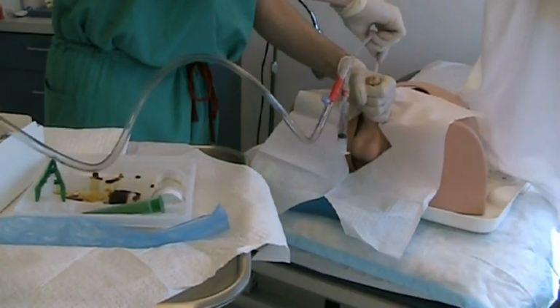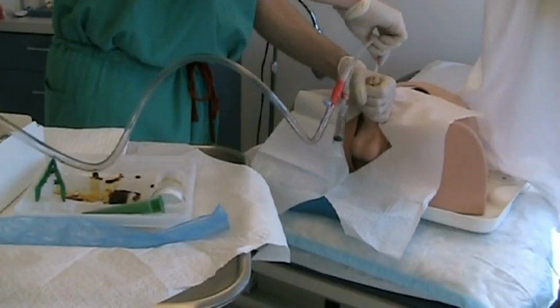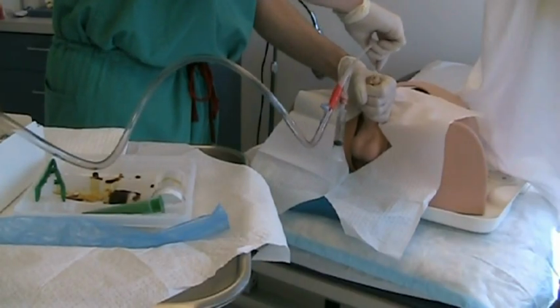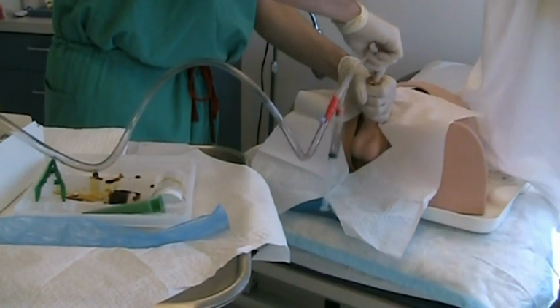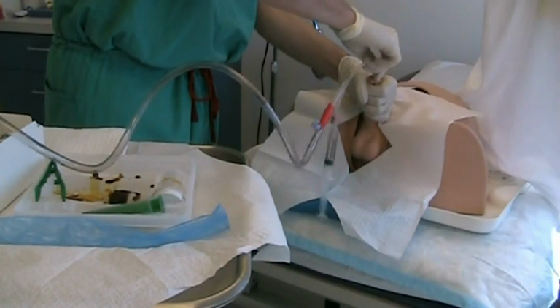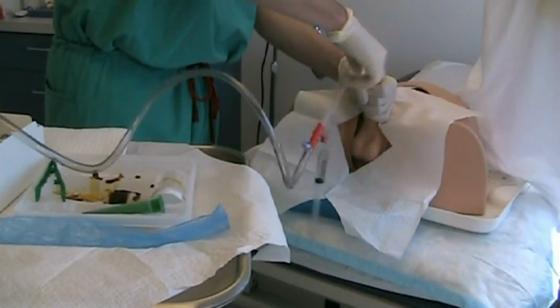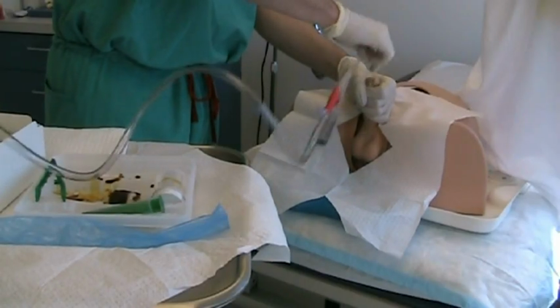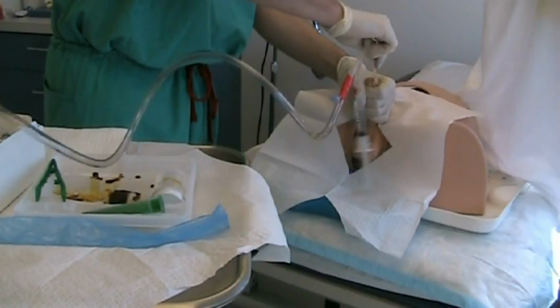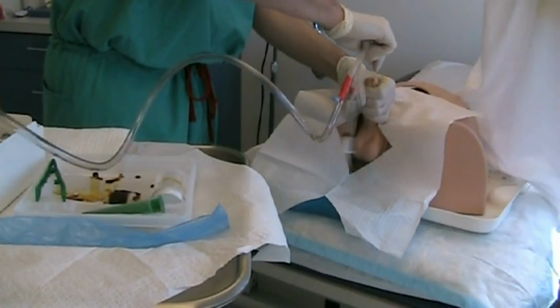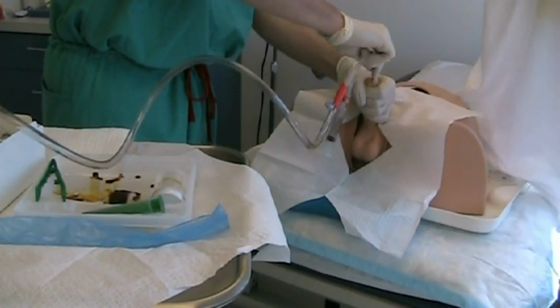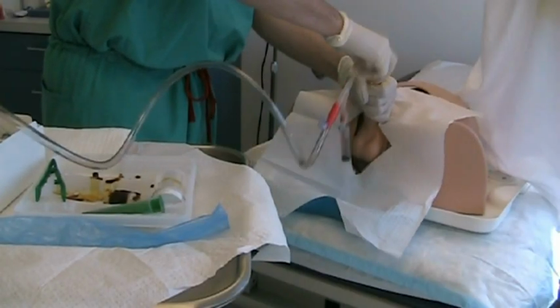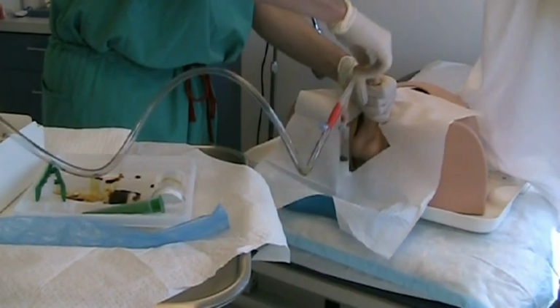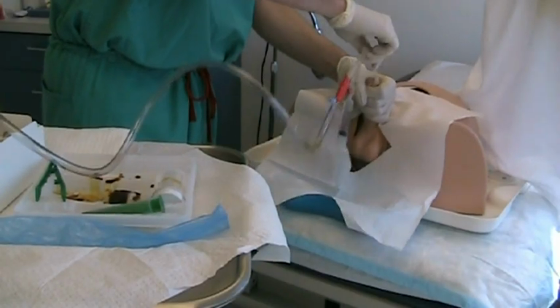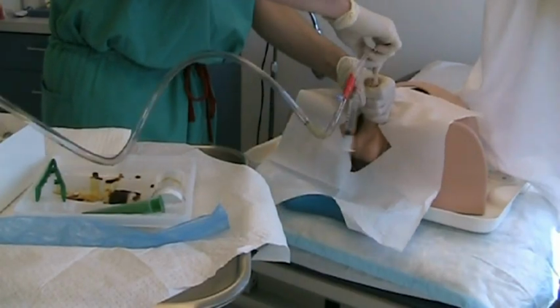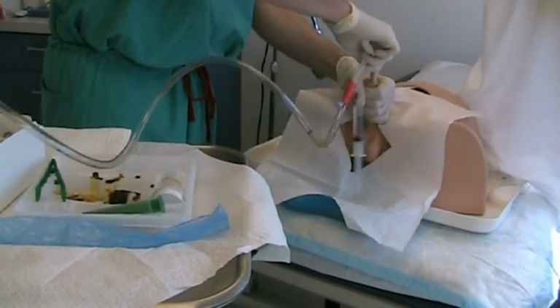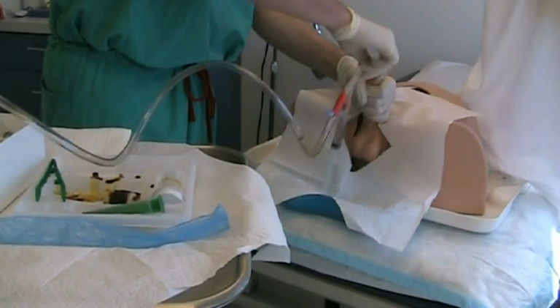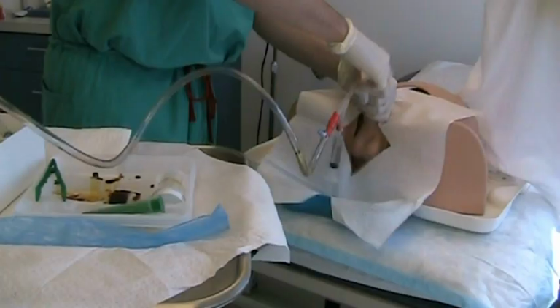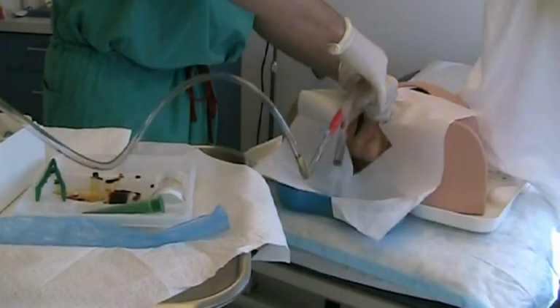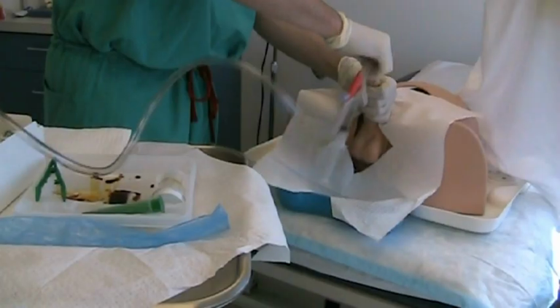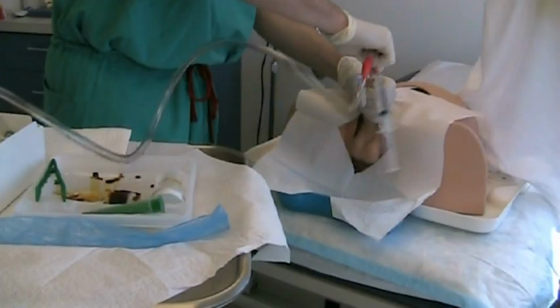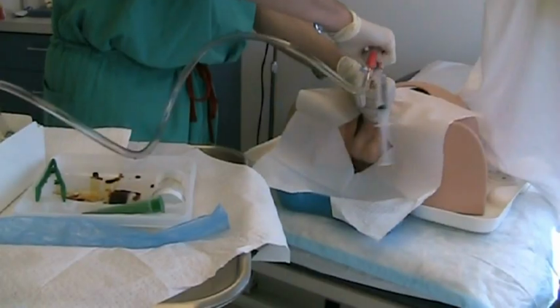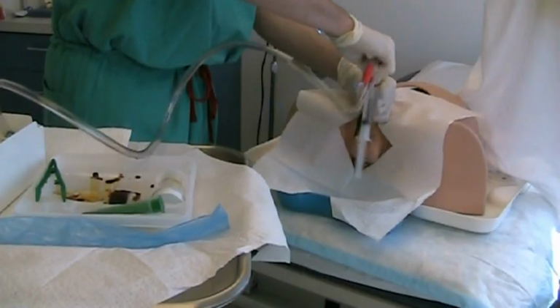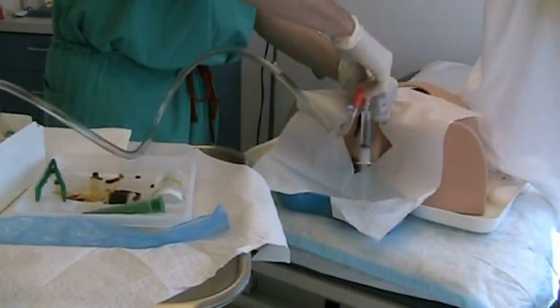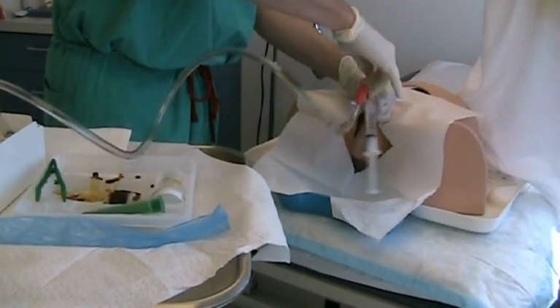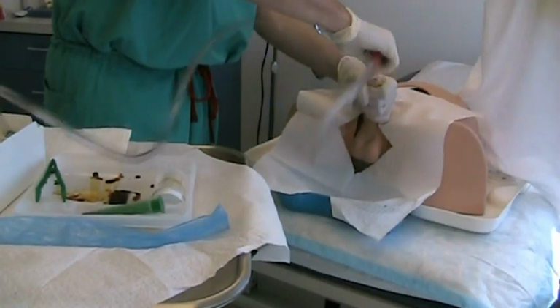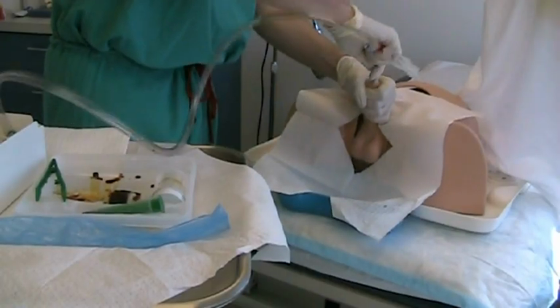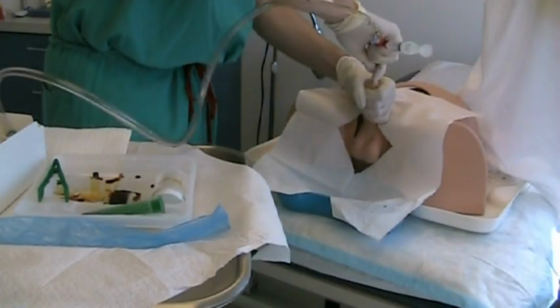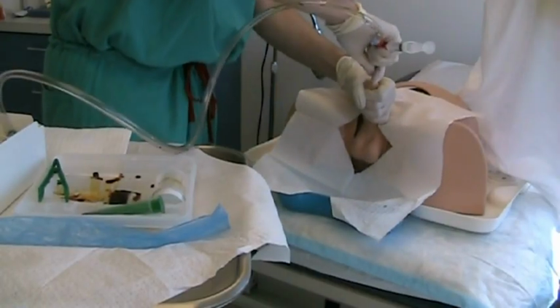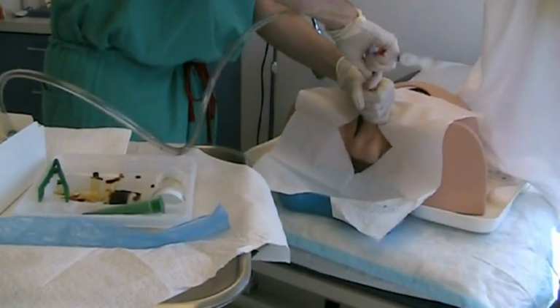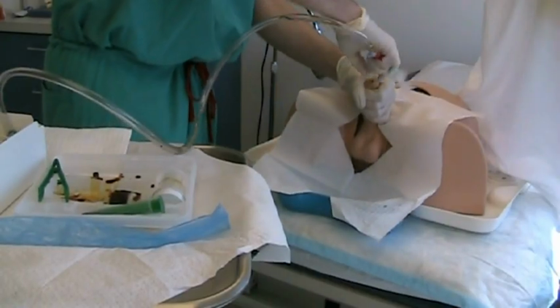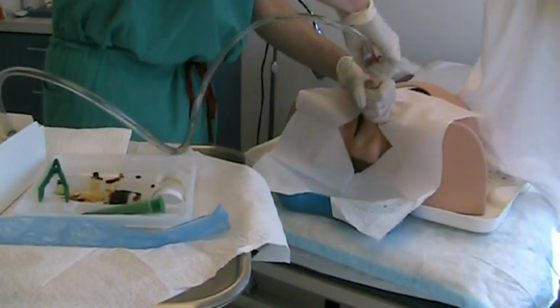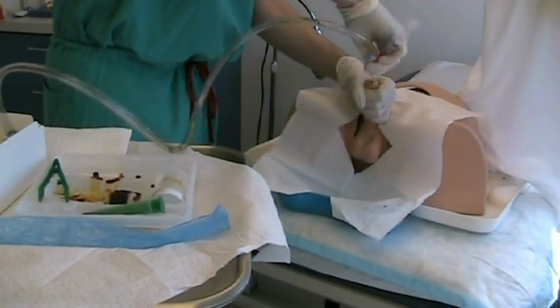If no urine is seen even after the catheter is fully inserted, gently apply suprapubic pressure.